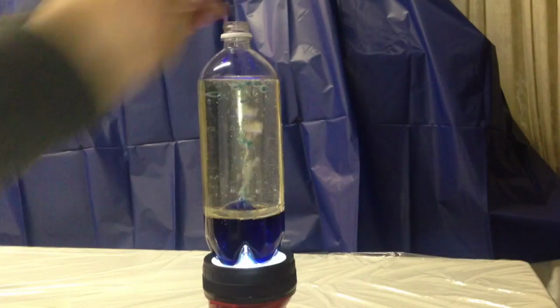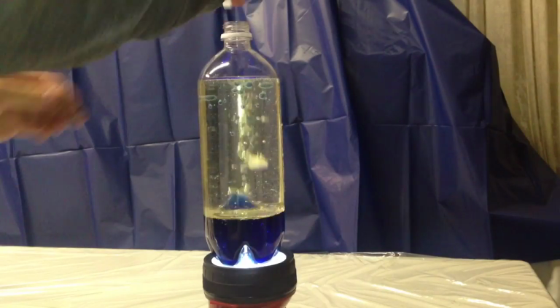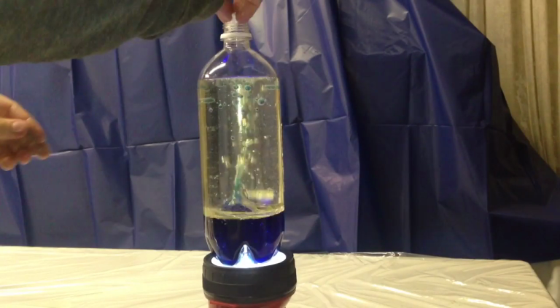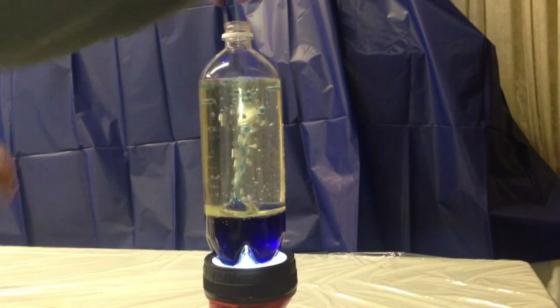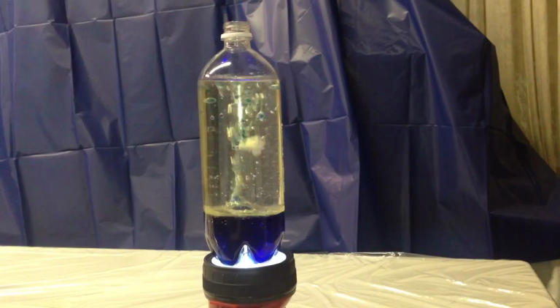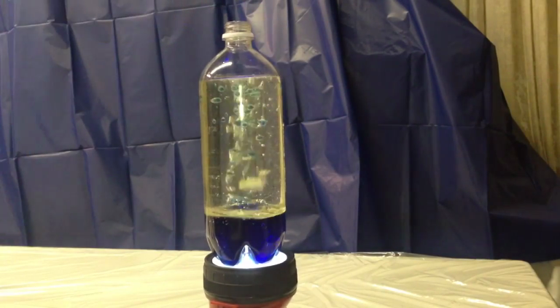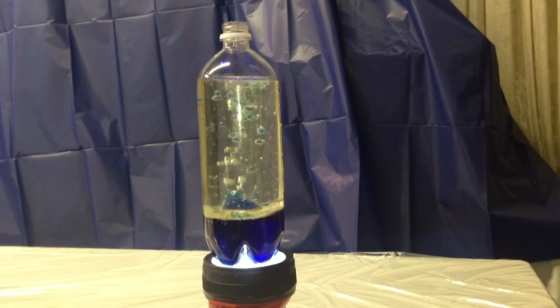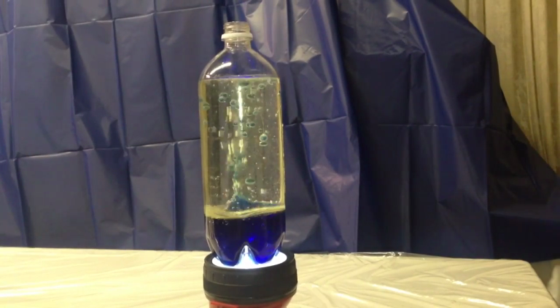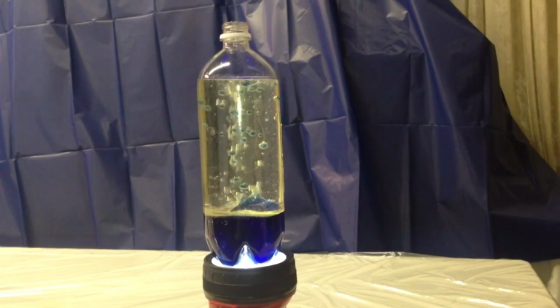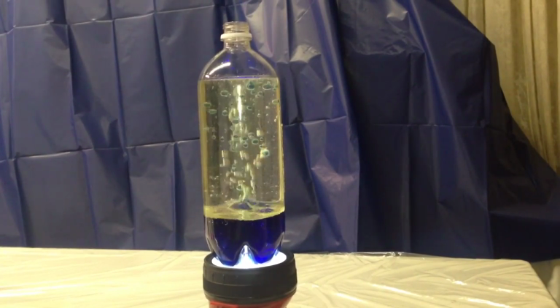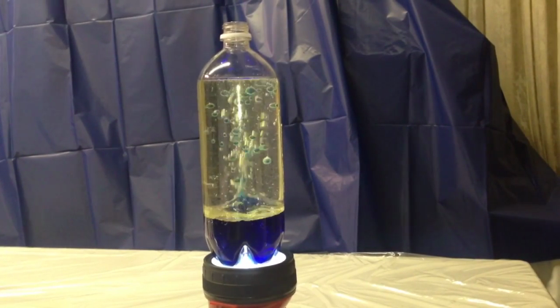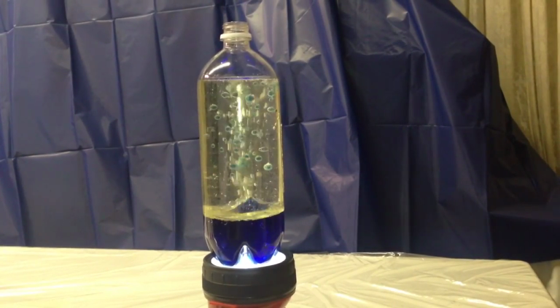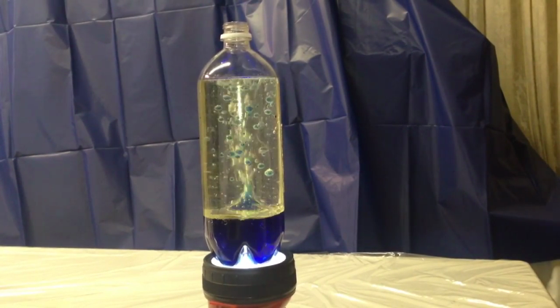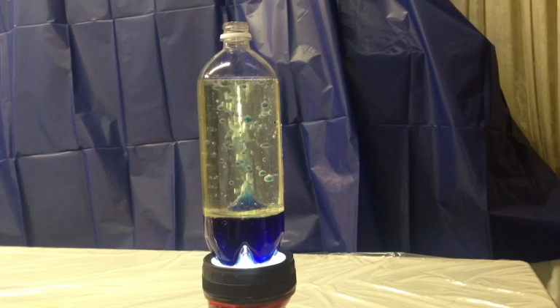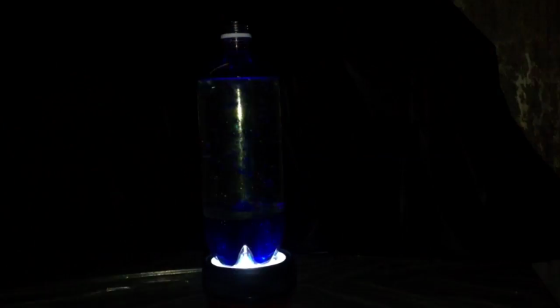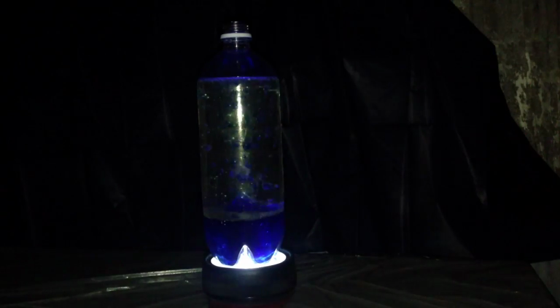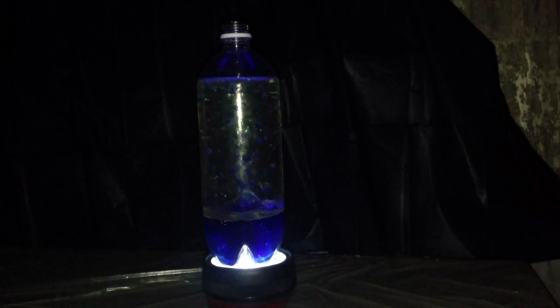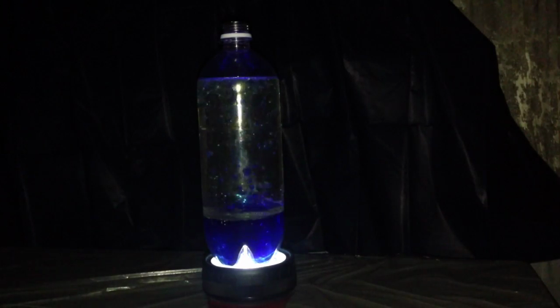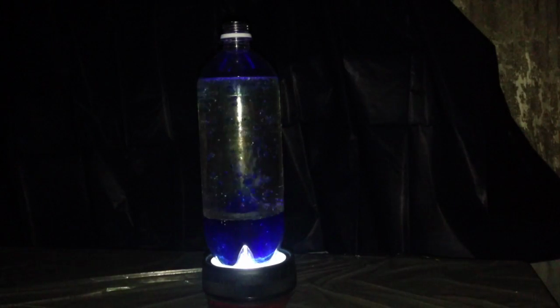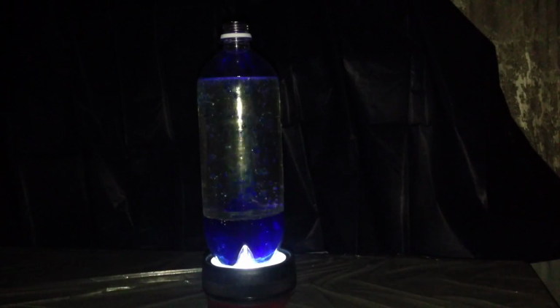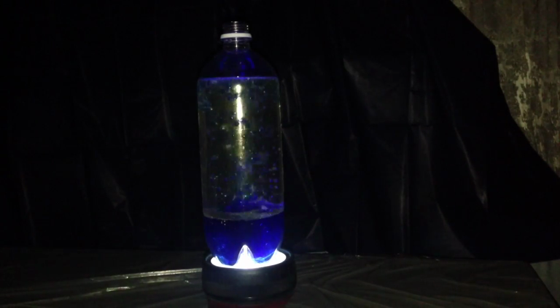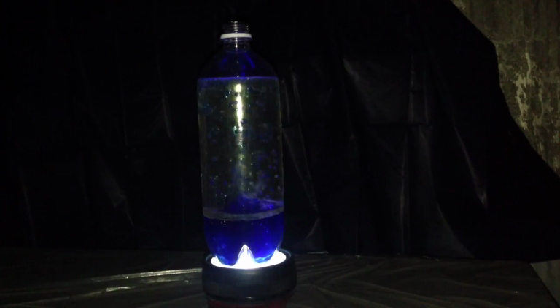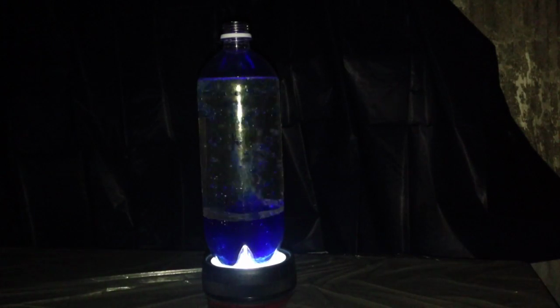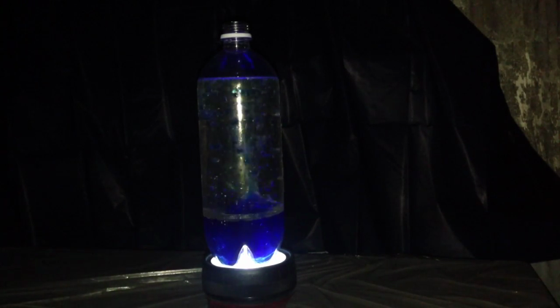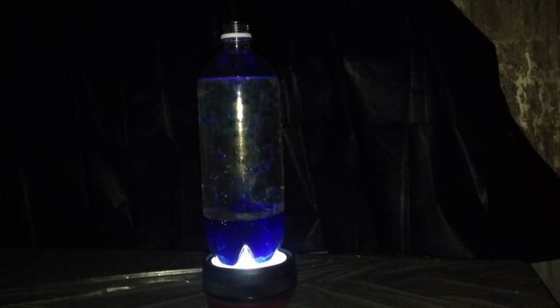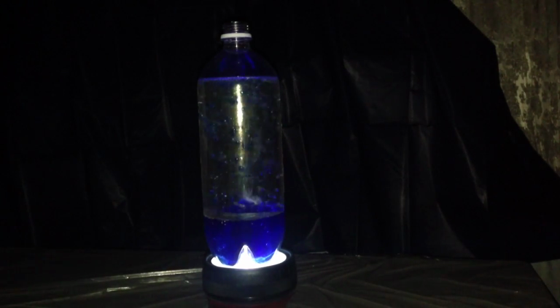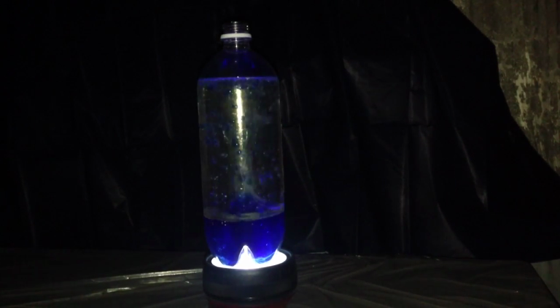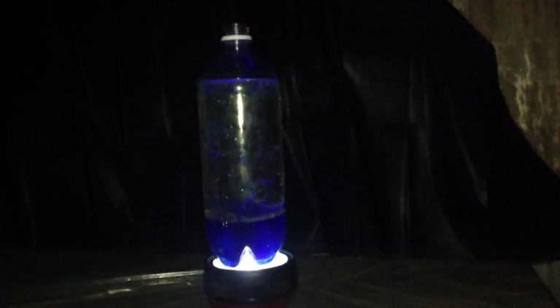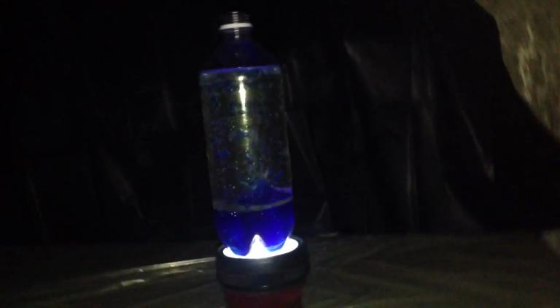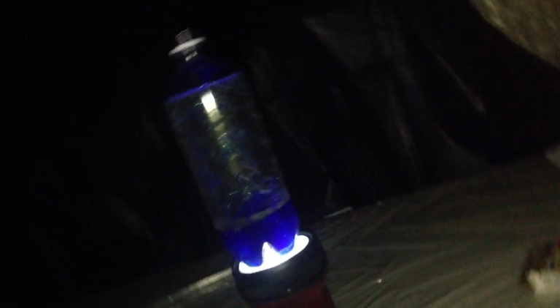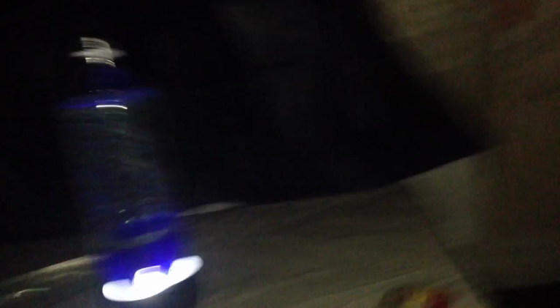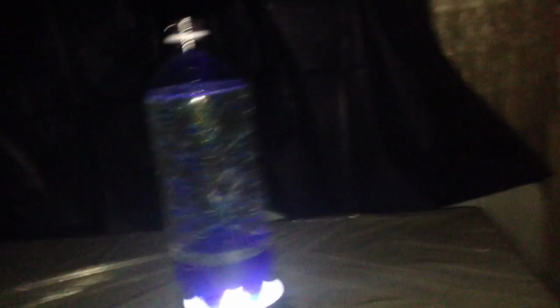And lastly, this light-up version is really cool. Just take your bottle with the Alka-Seltzer and put it on a flashlight. Close the lights and enjoy the show.